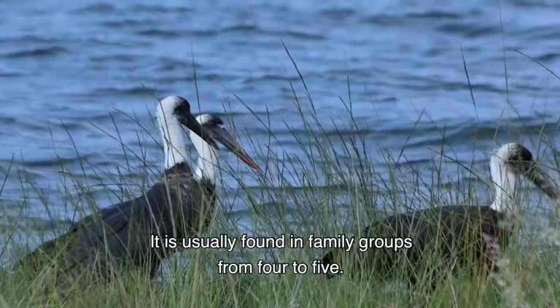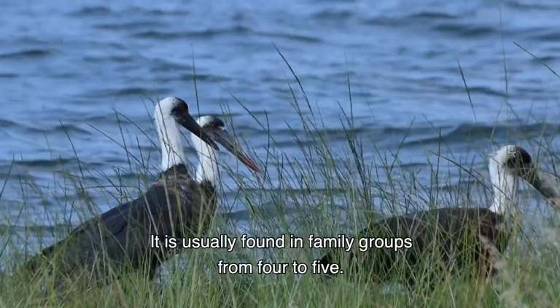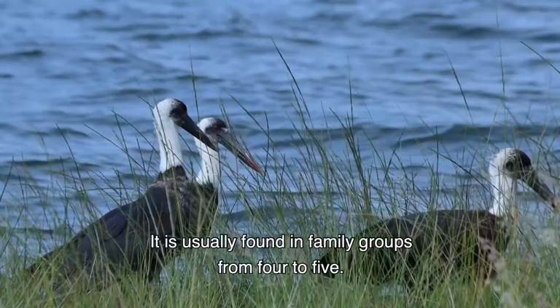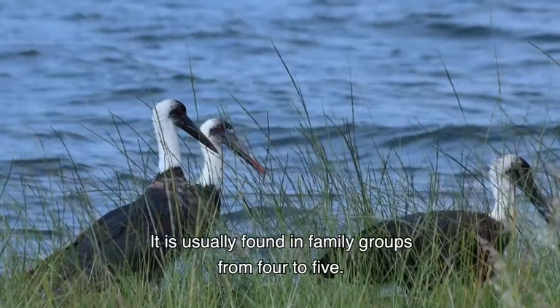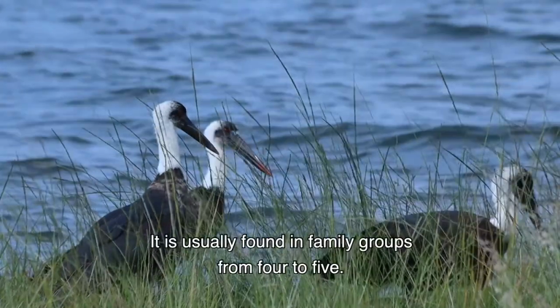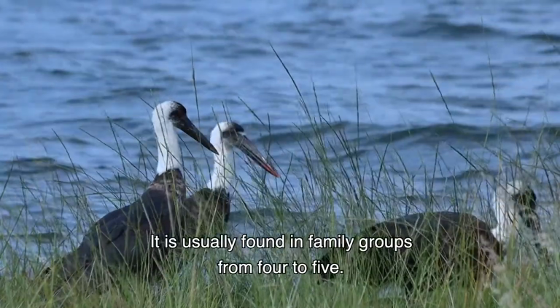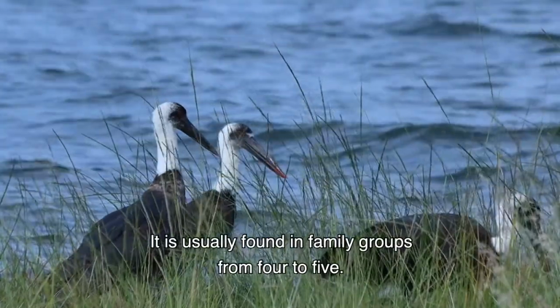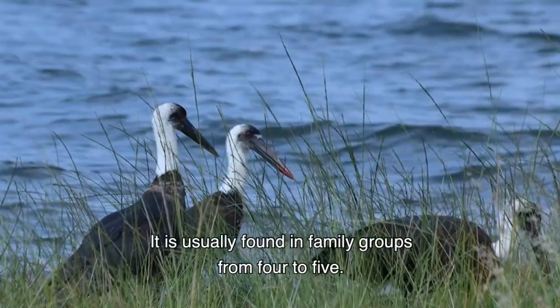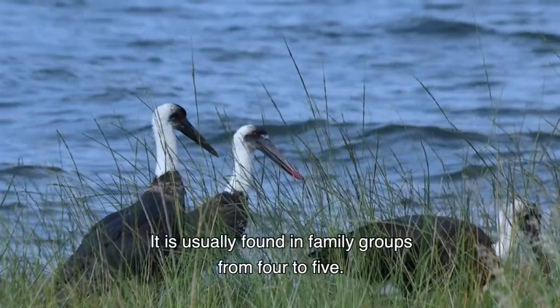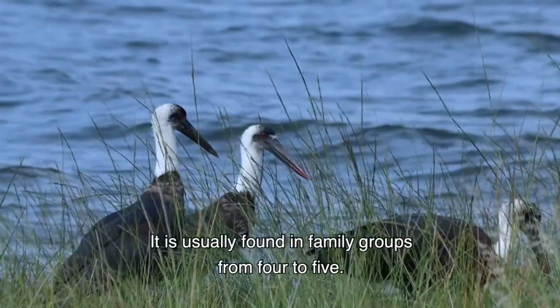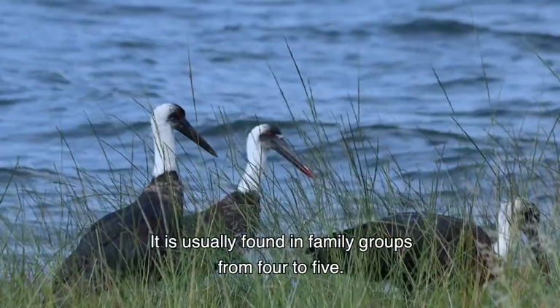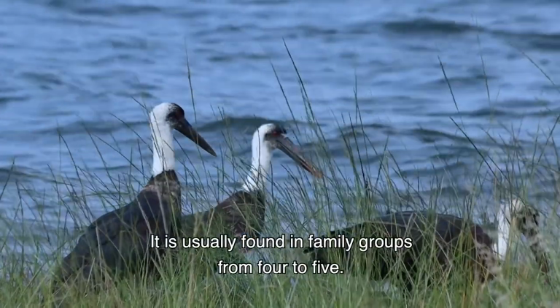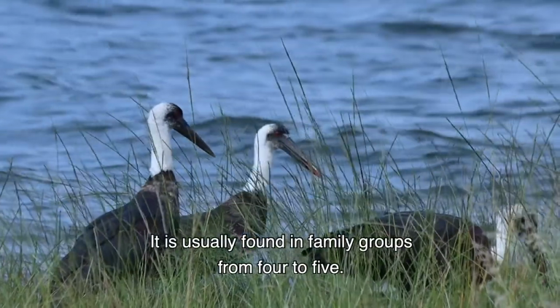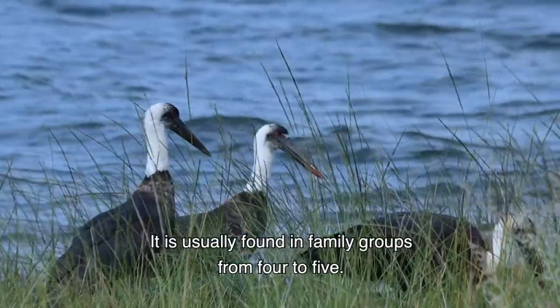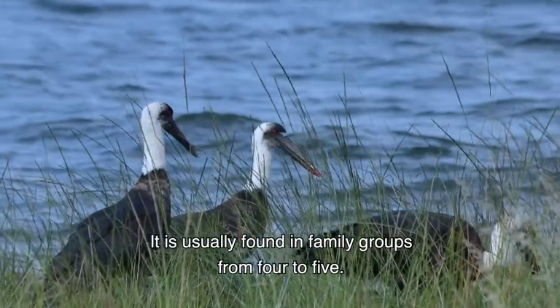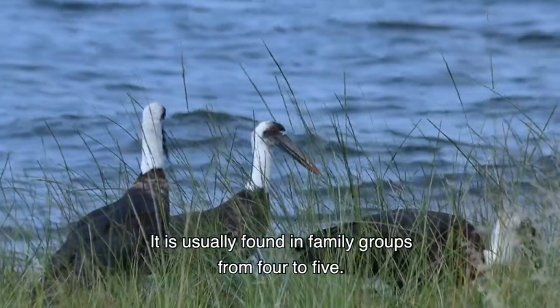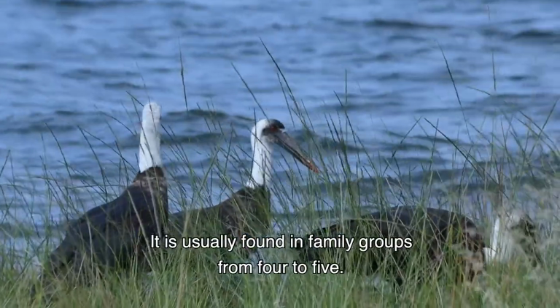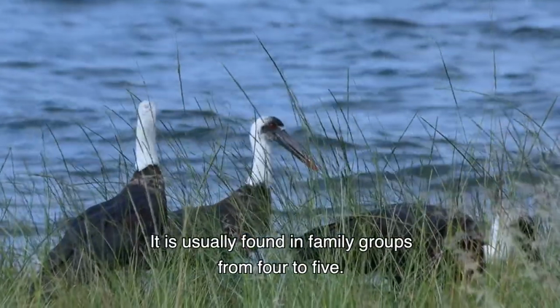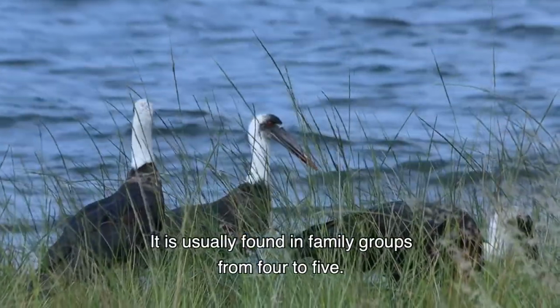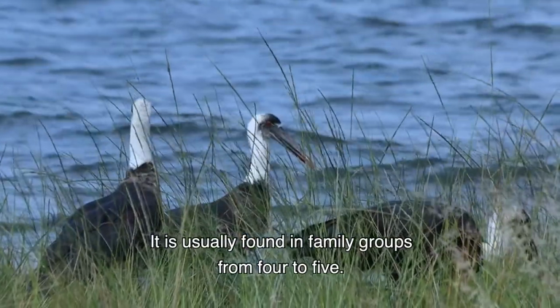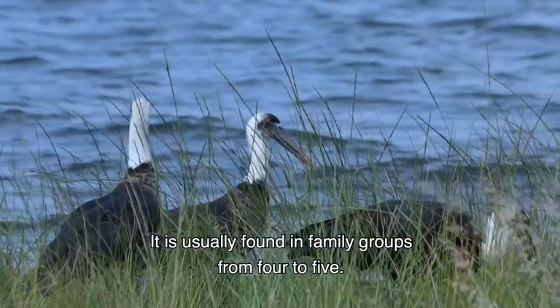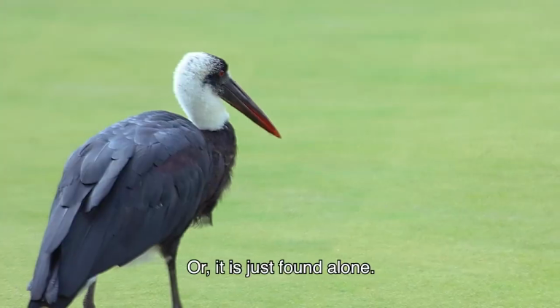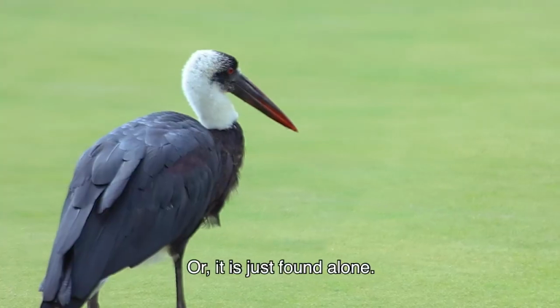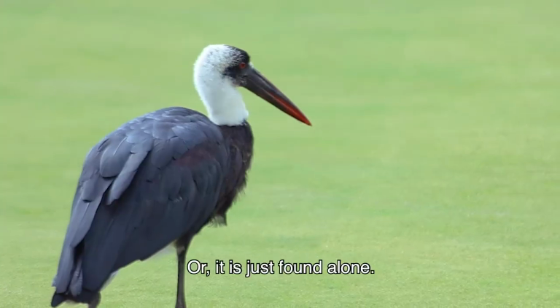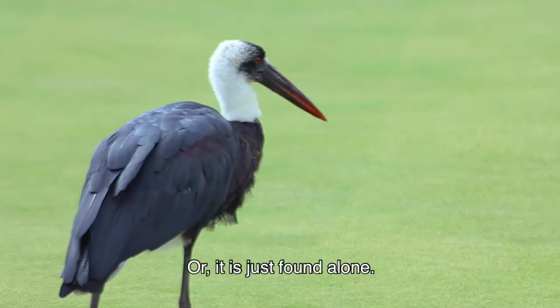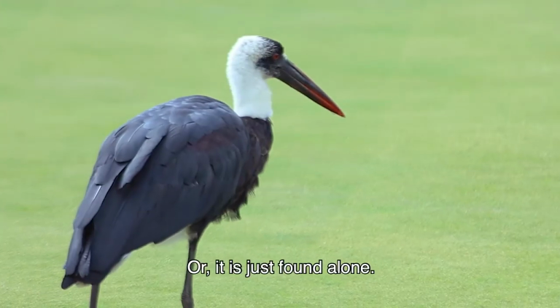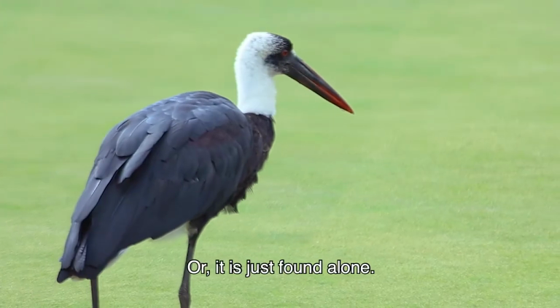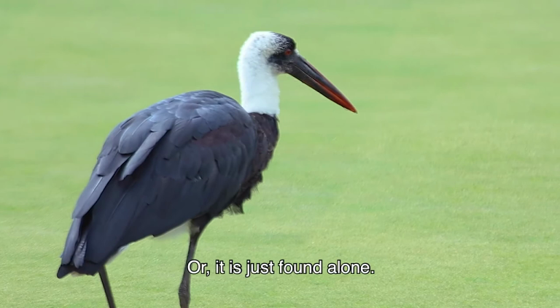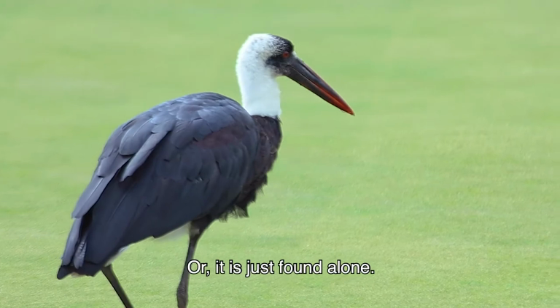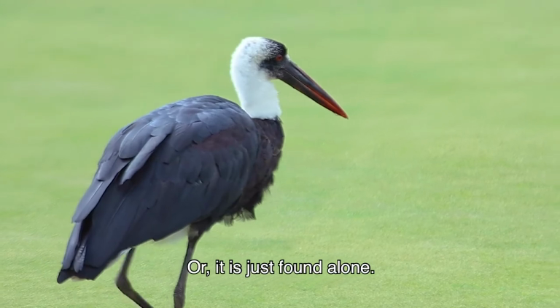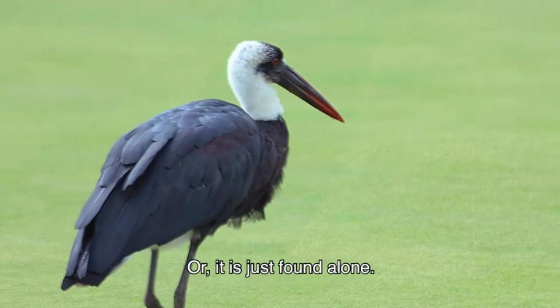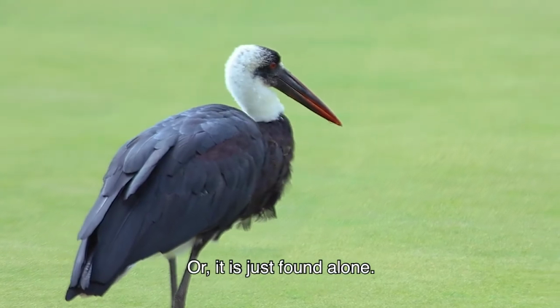It is usually found in family groups of four to five, or it is just found alone.